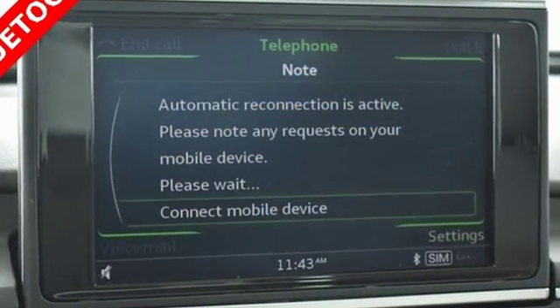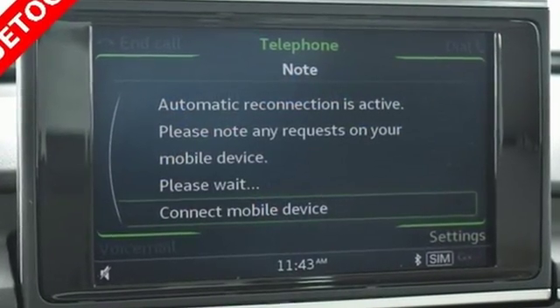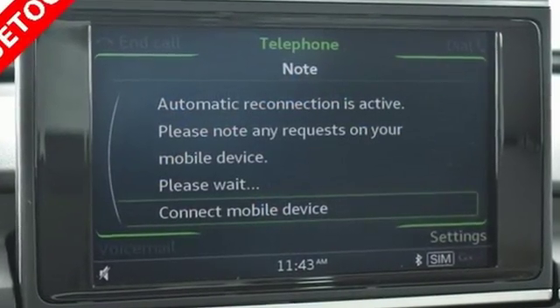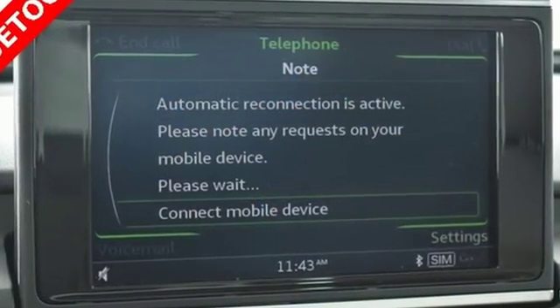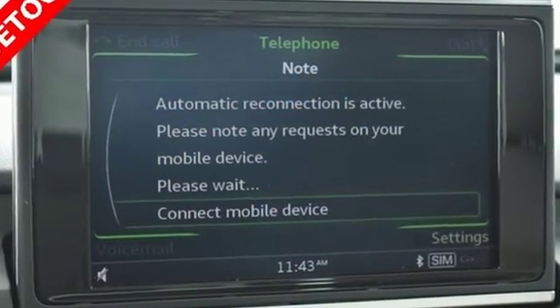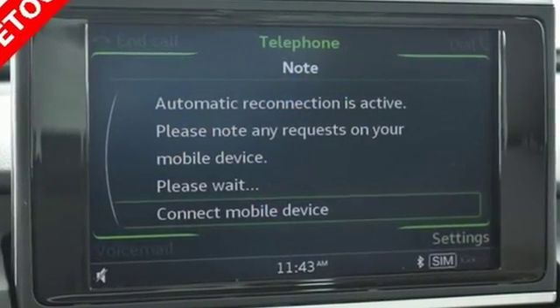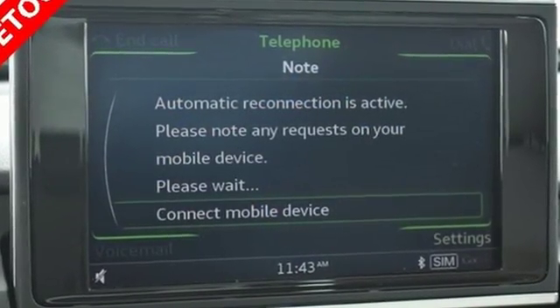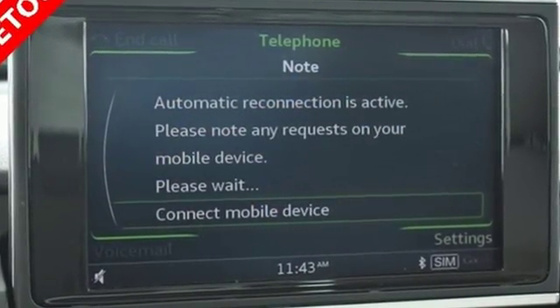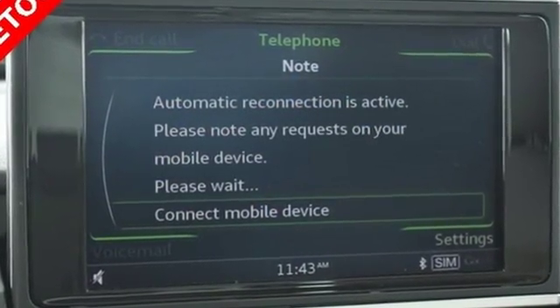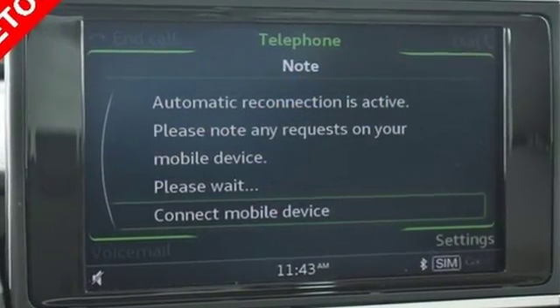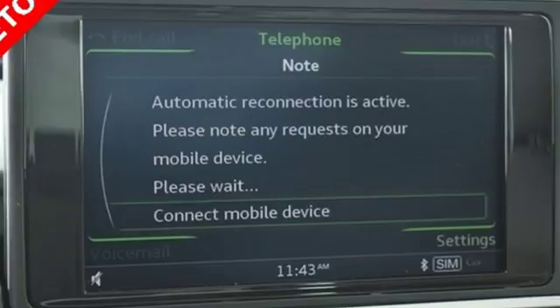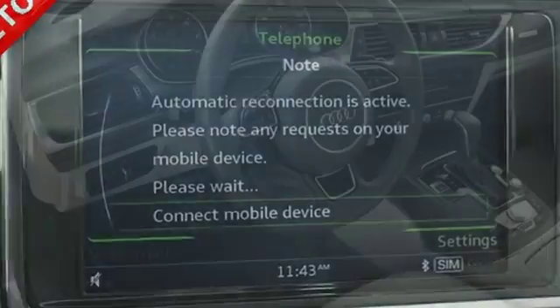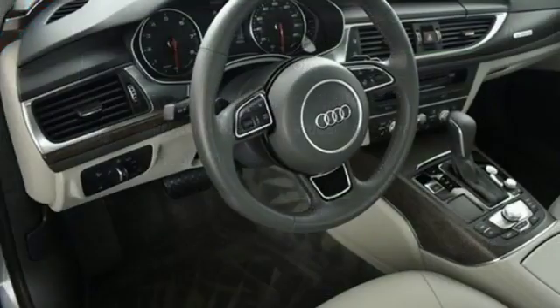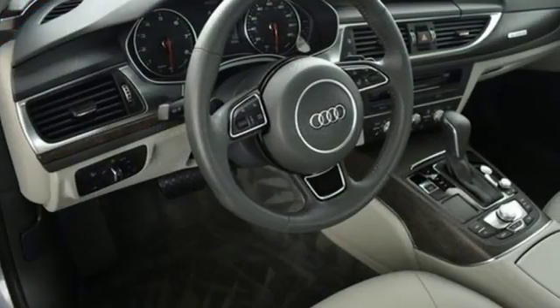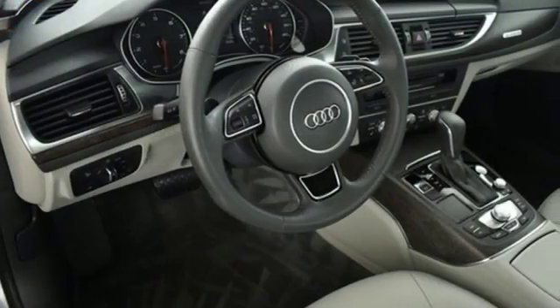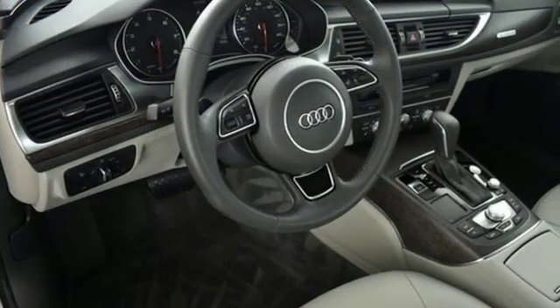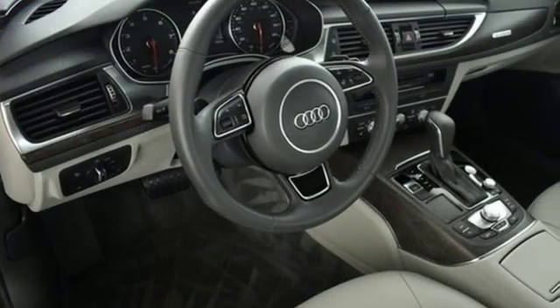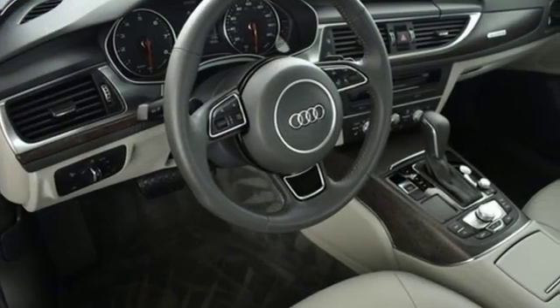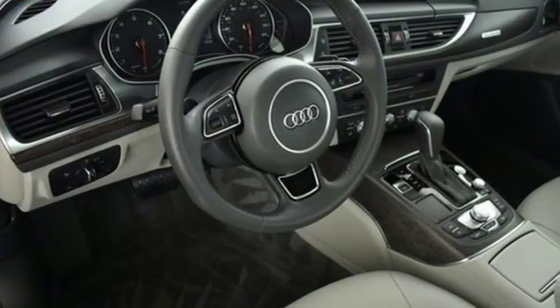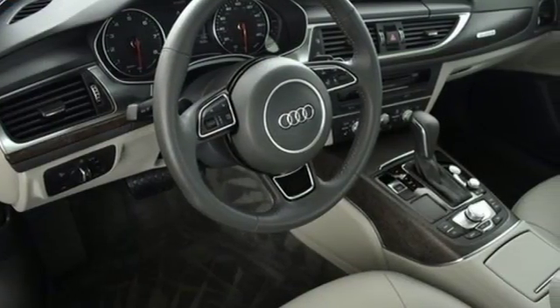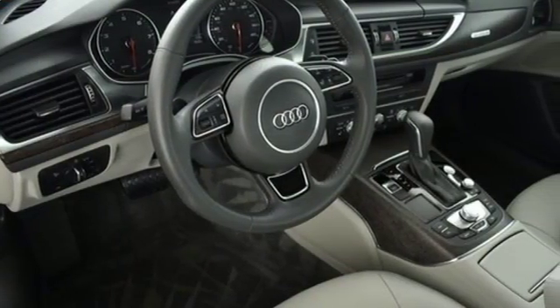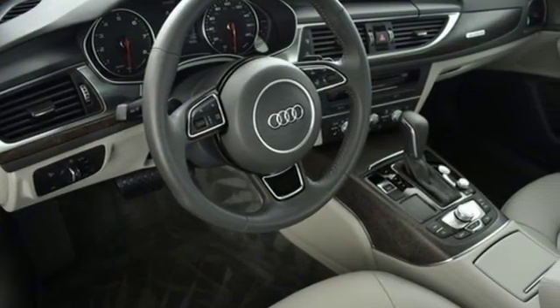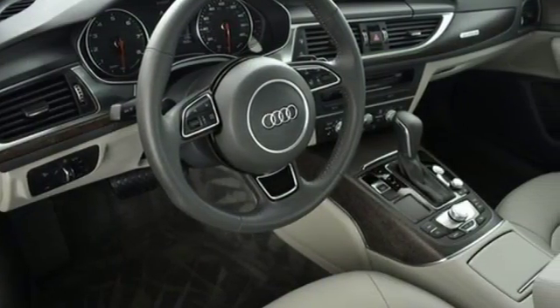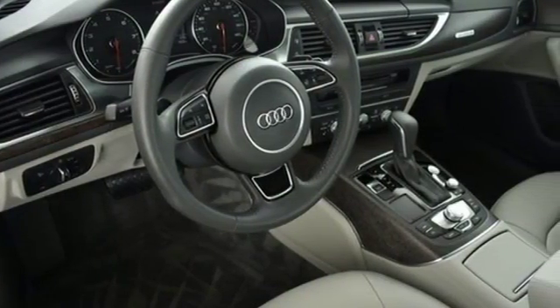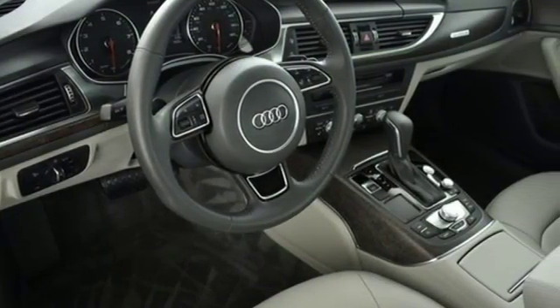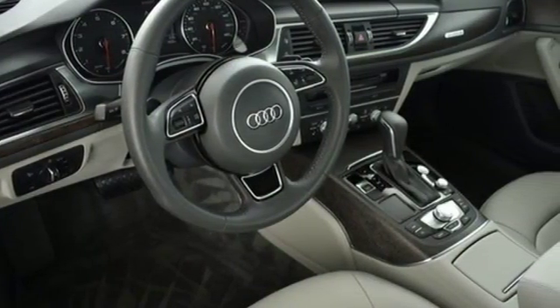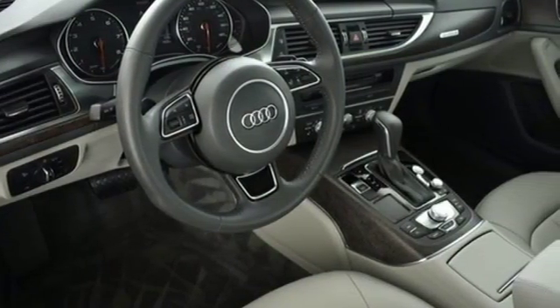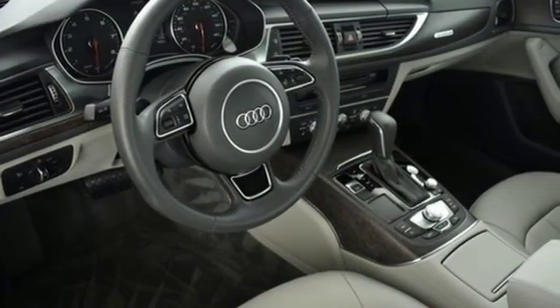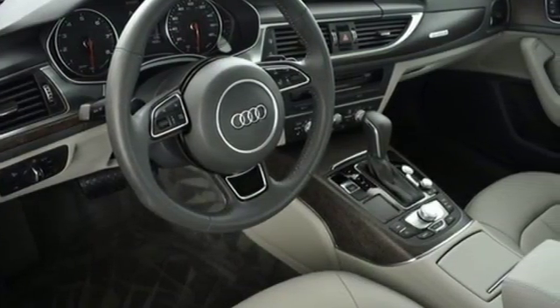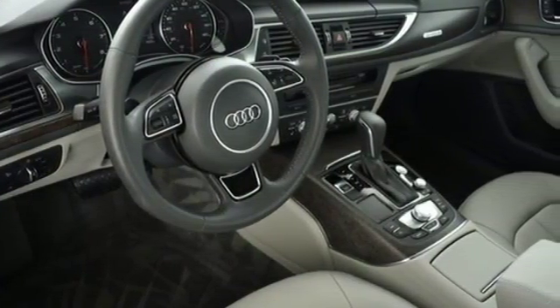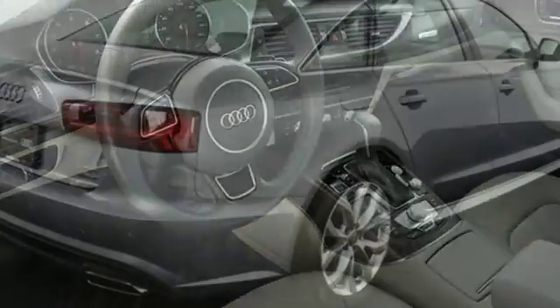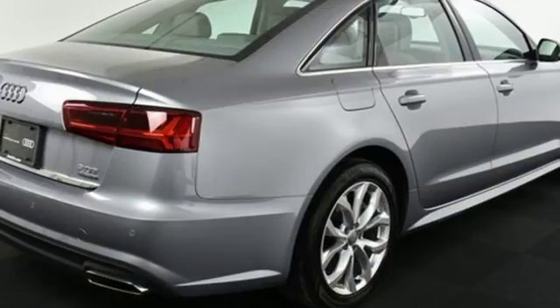The signature single-frame grille and LED taillights give this A6 a bold look that commands the attention of others.